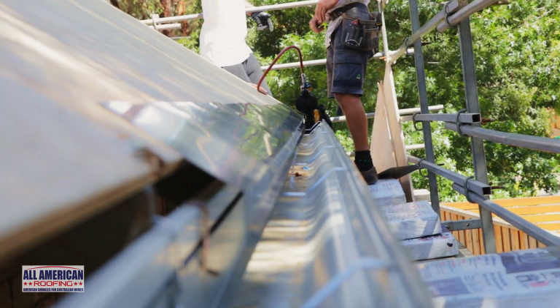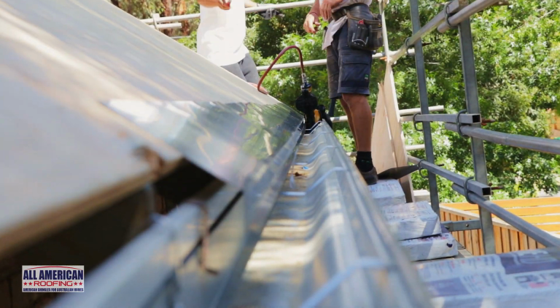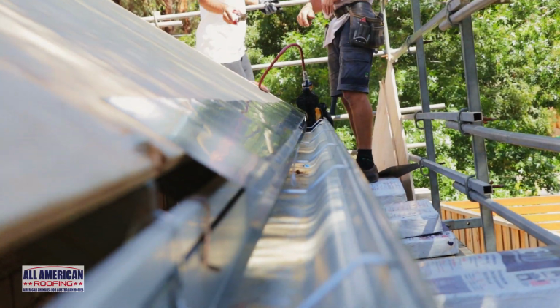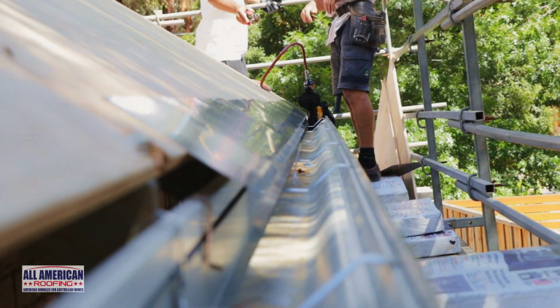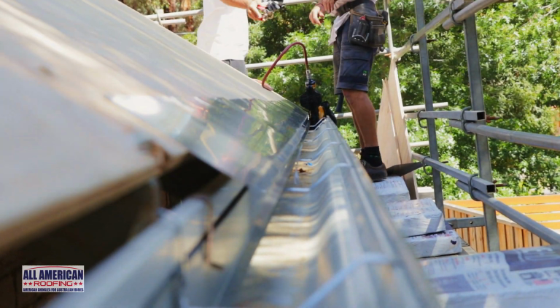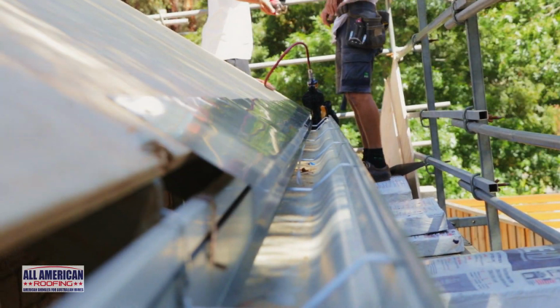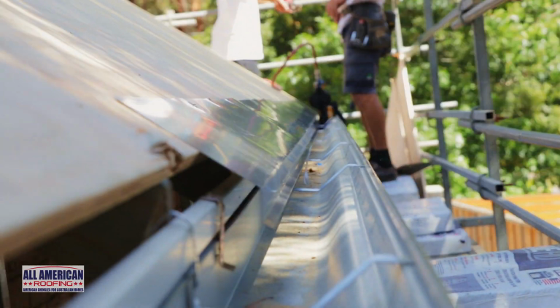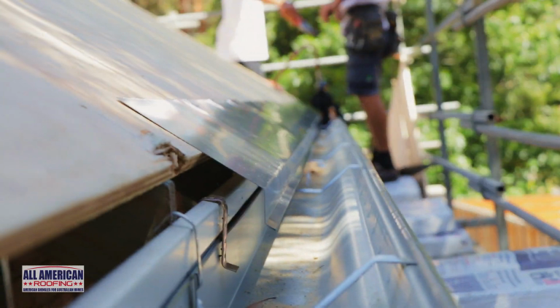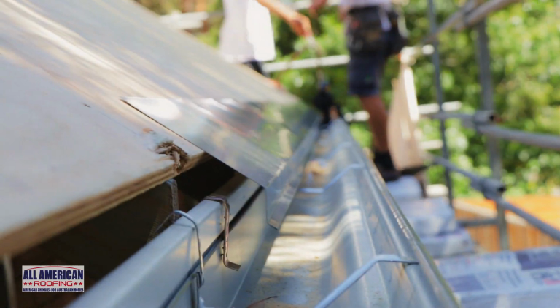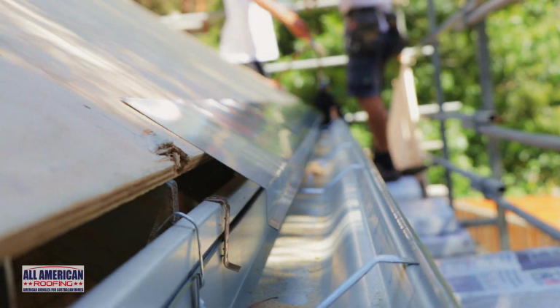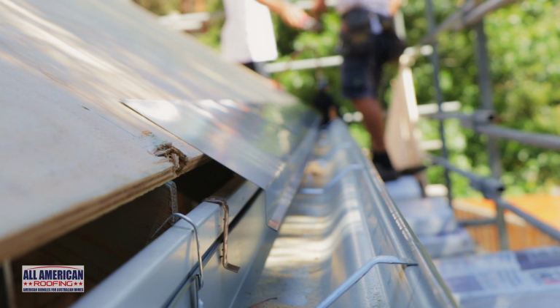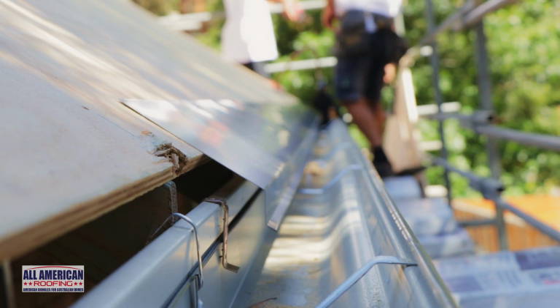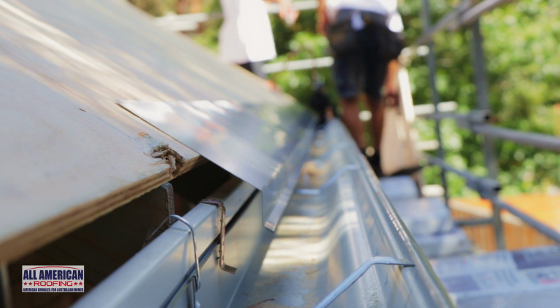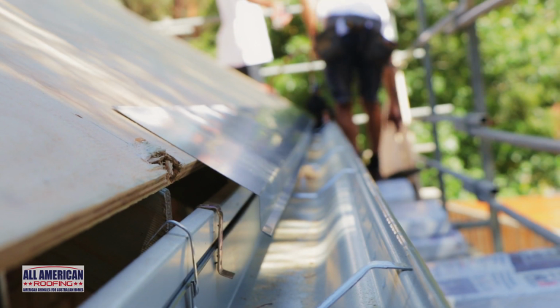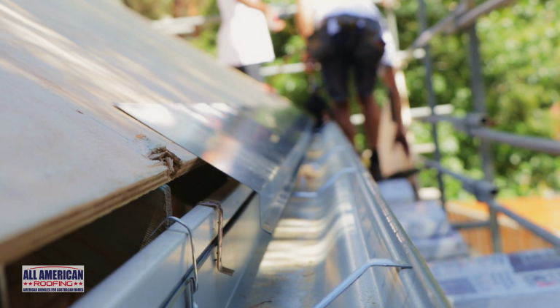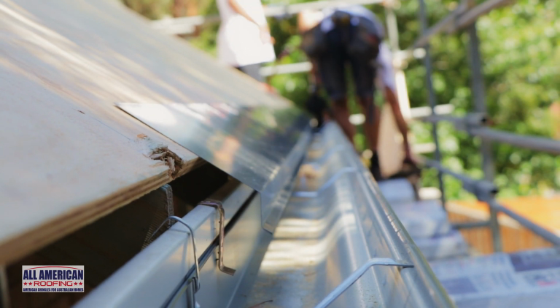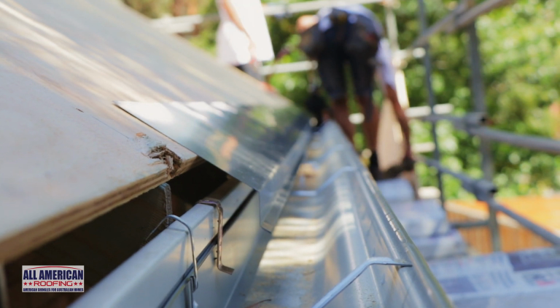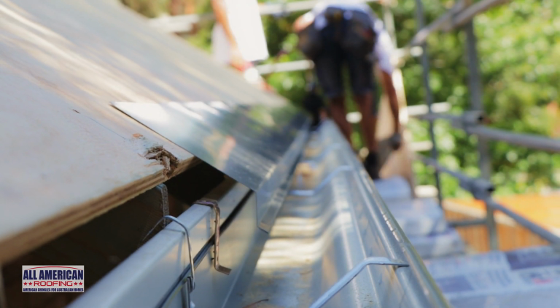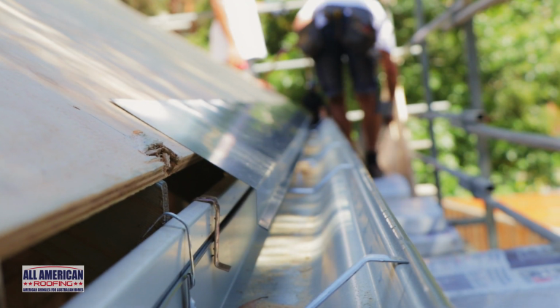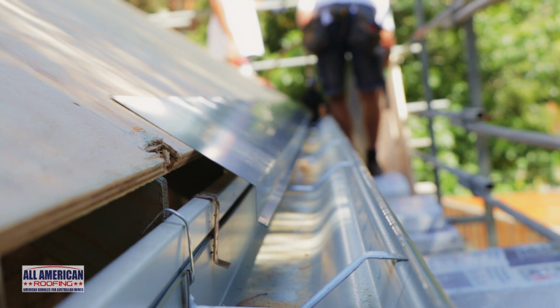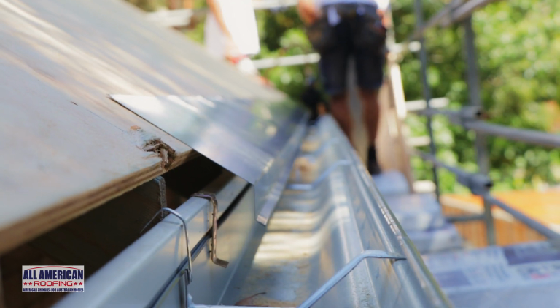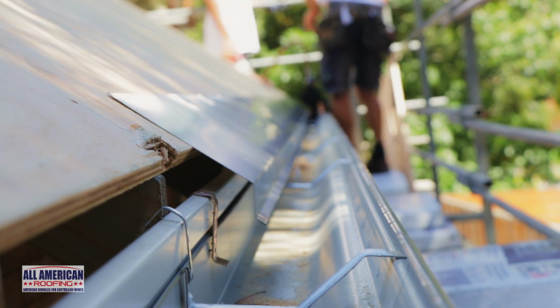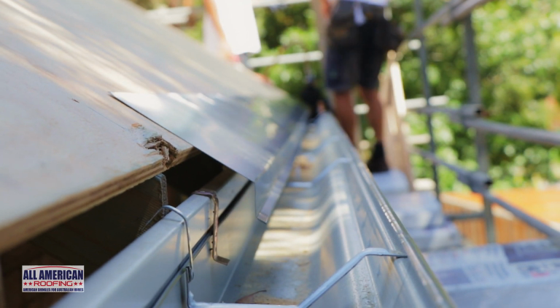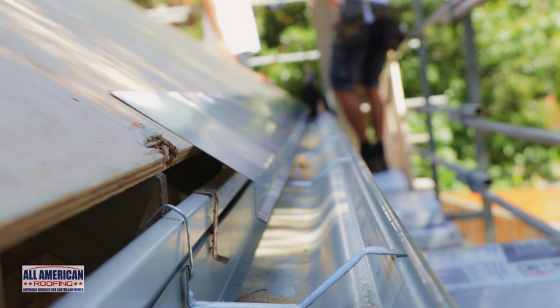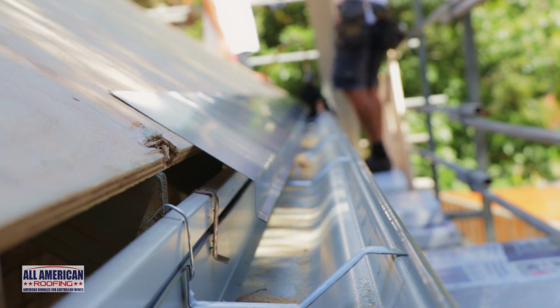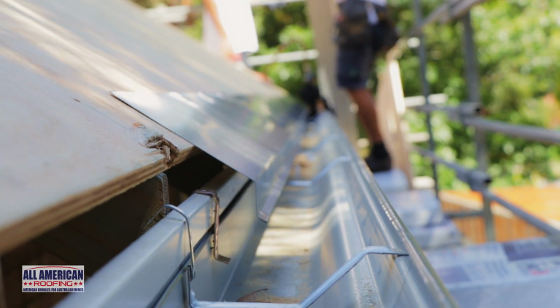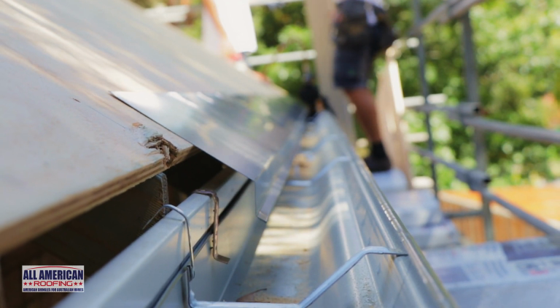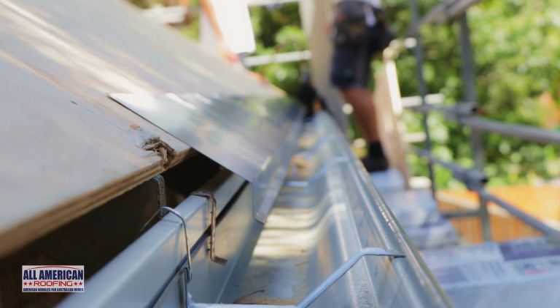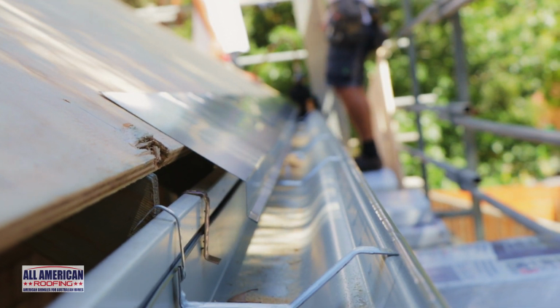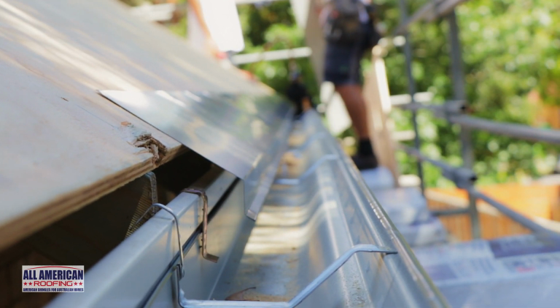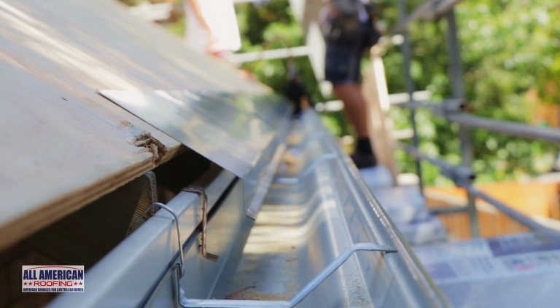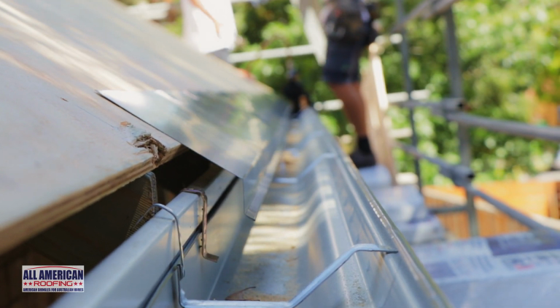When complete, you'll end up with a very neat edge that's ready for the next step of the asphalt roof shingle installation process.